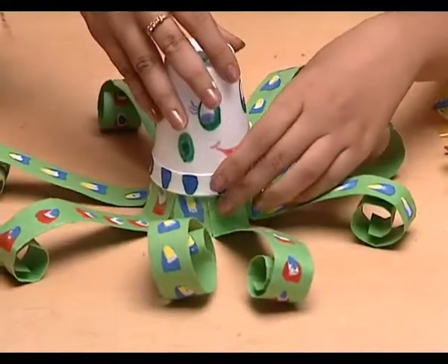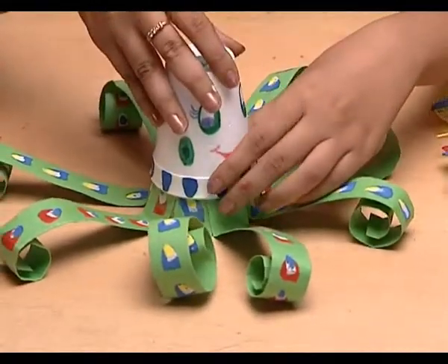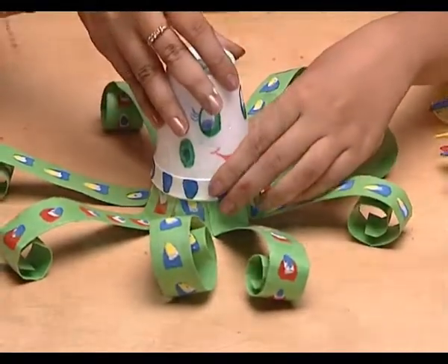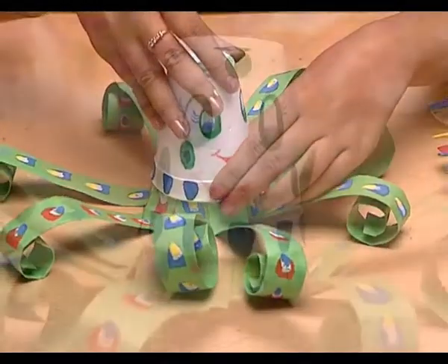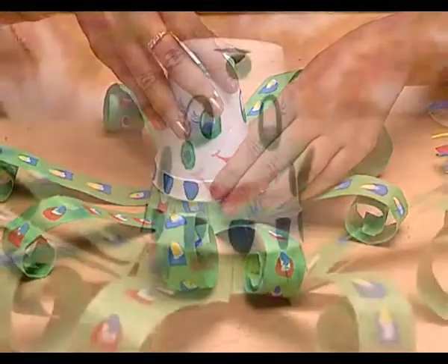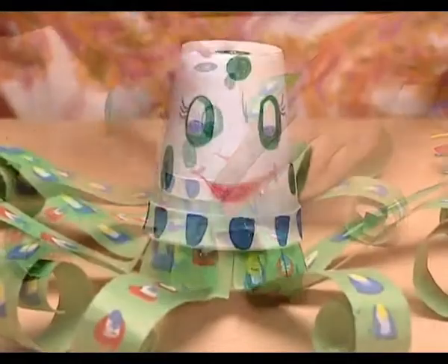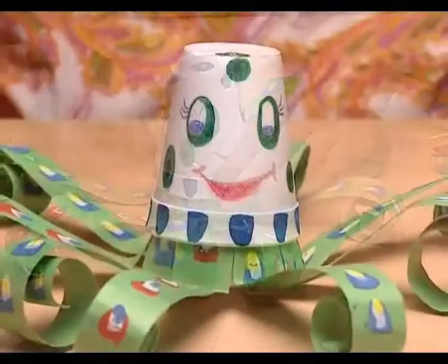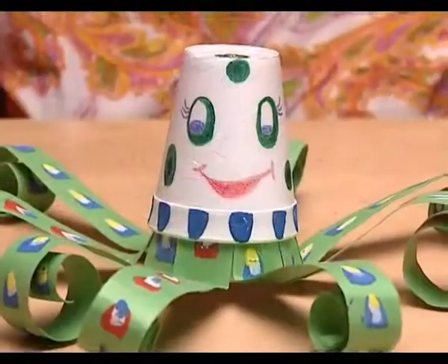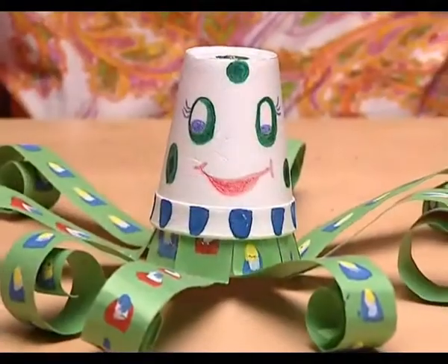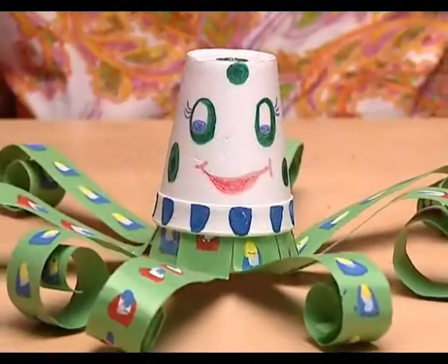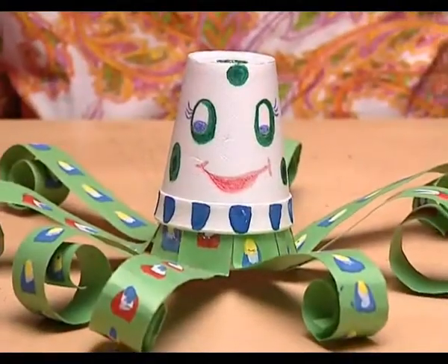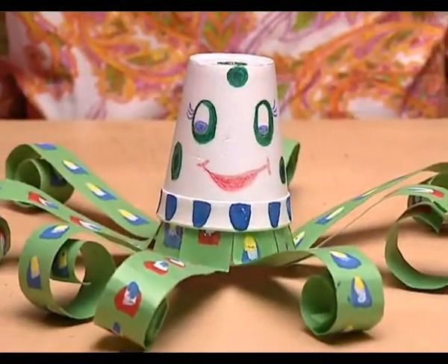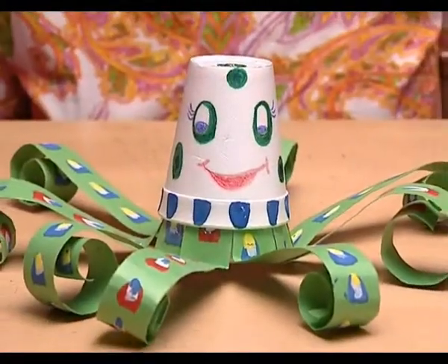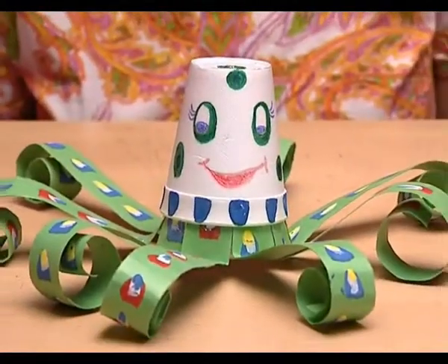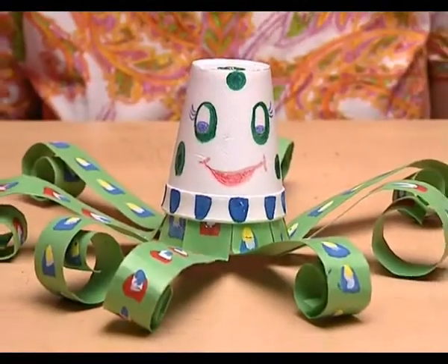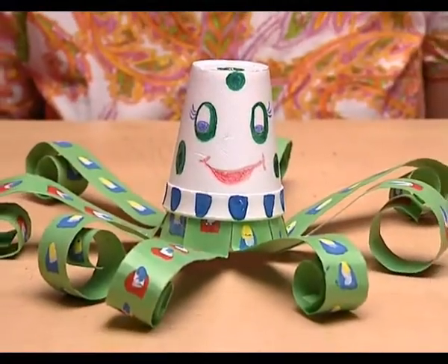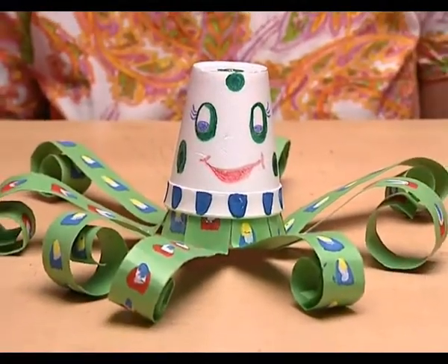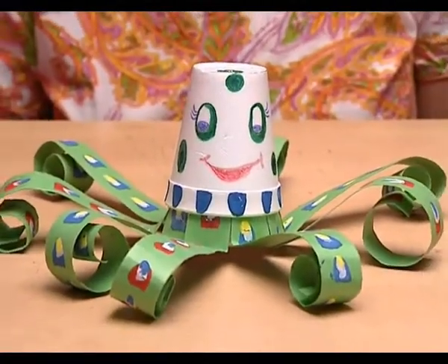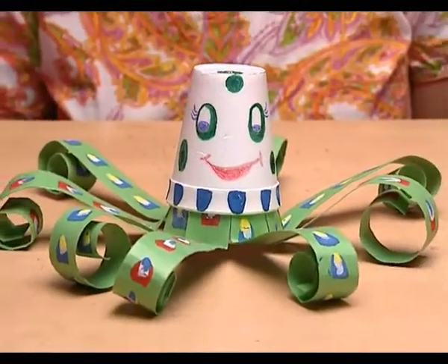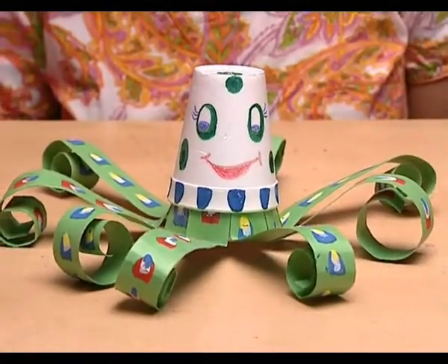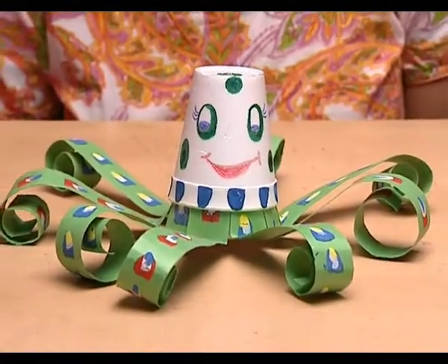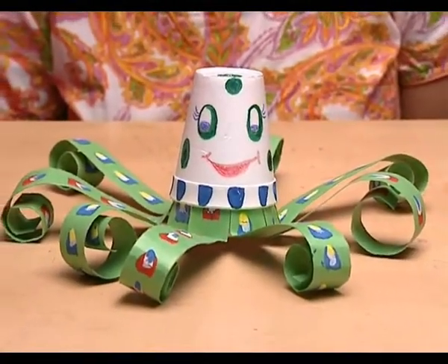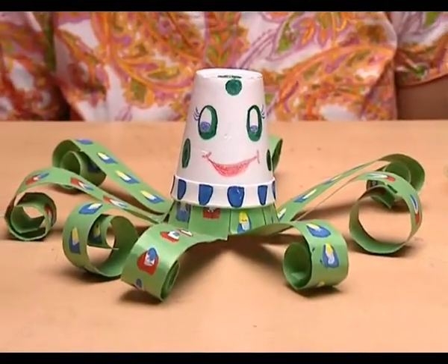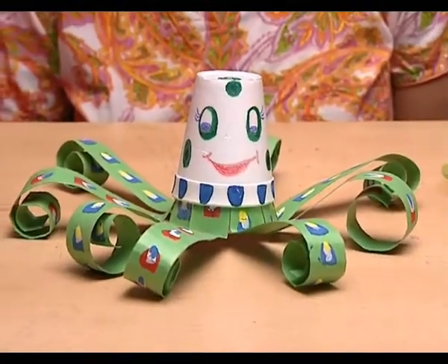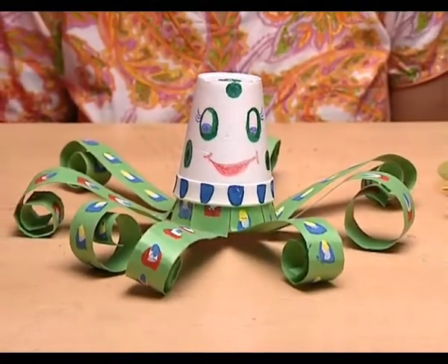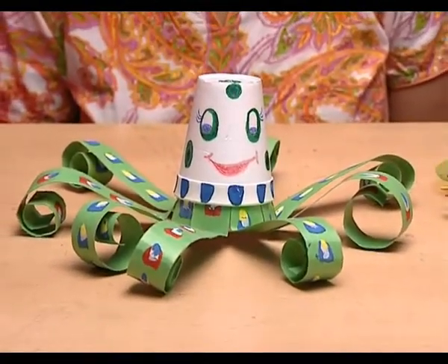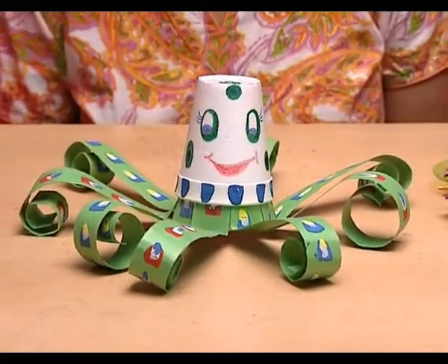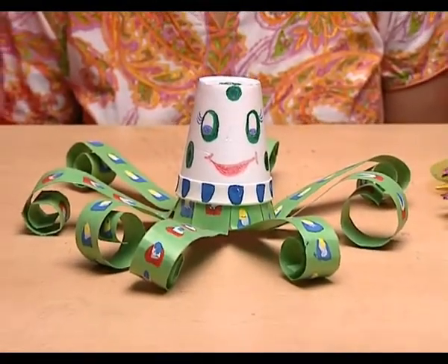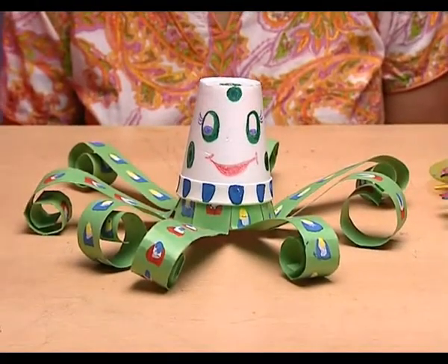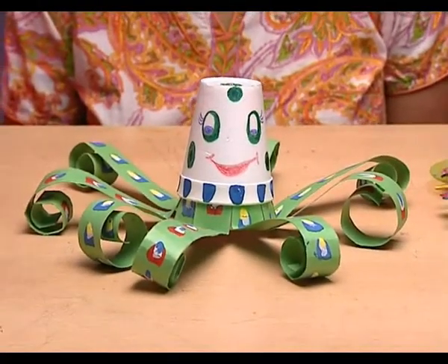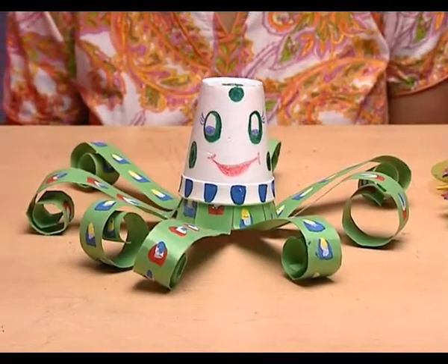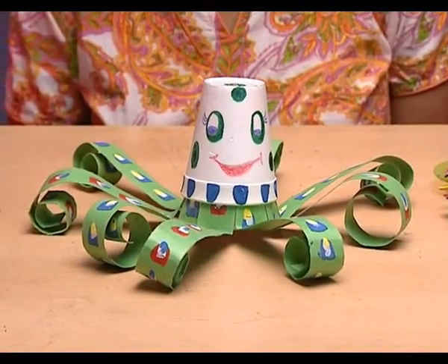Paste all the strips around the thermocol glass with fevicol, then put the other glass on the first one, and here your bubbly thermocol glass octopus is ready!